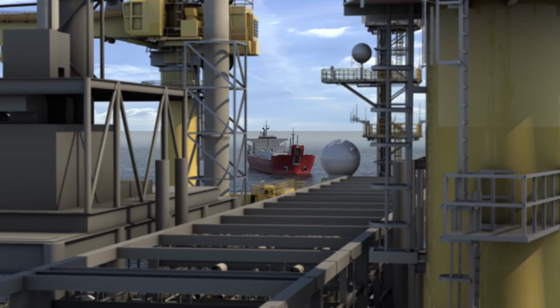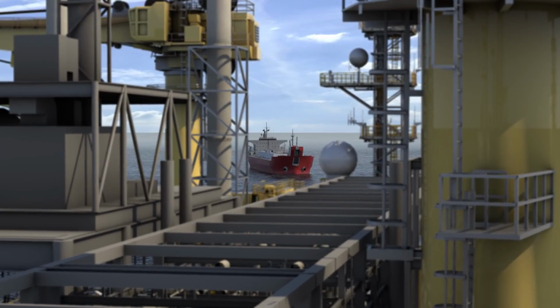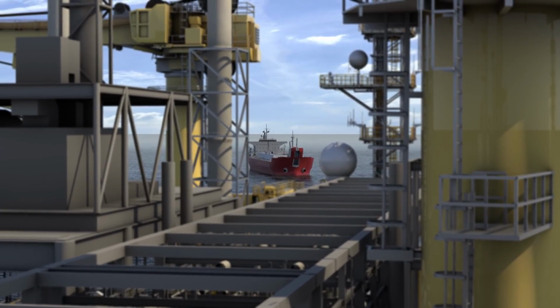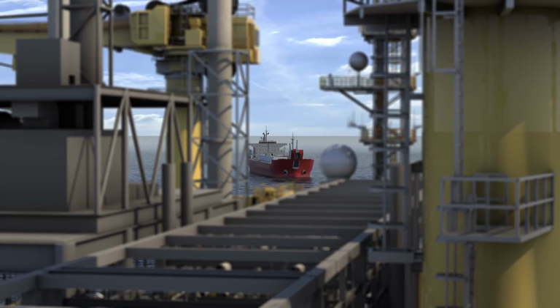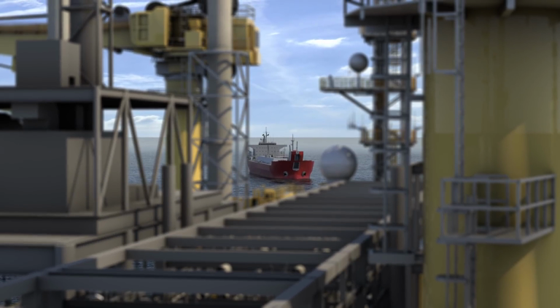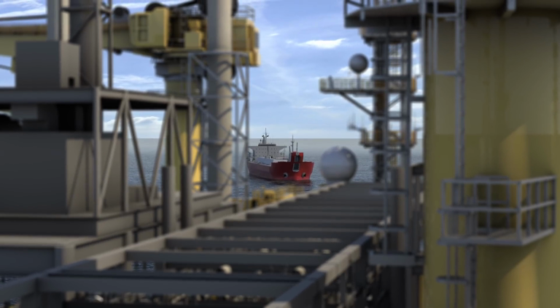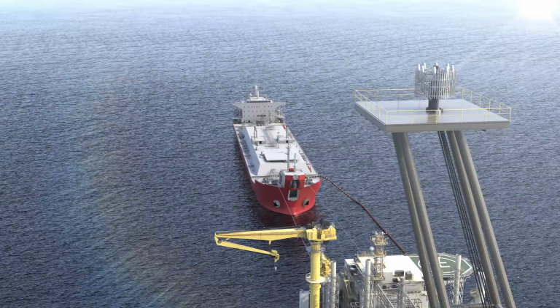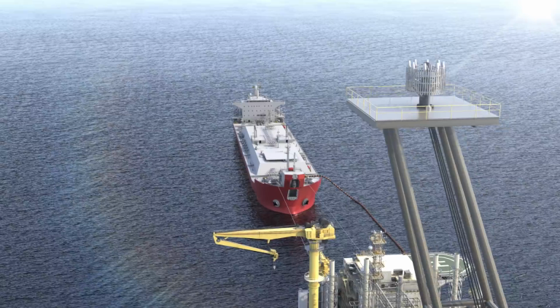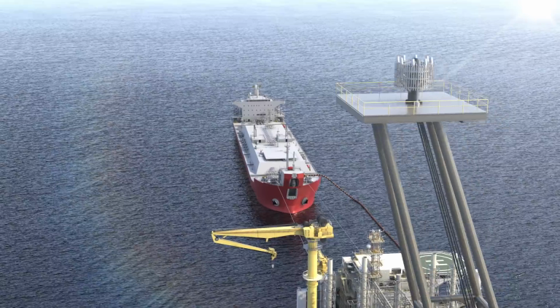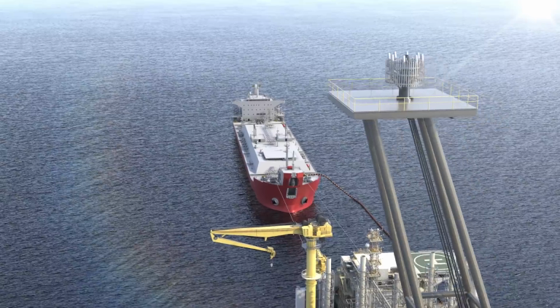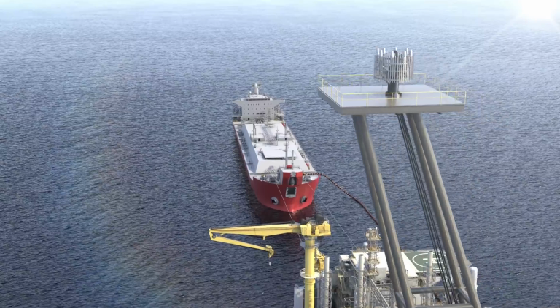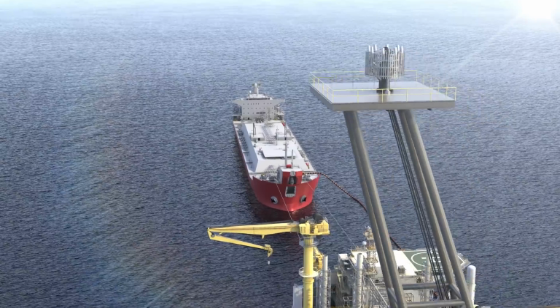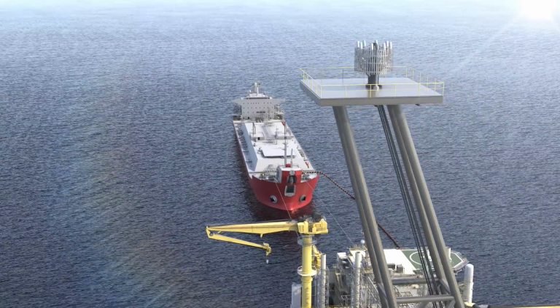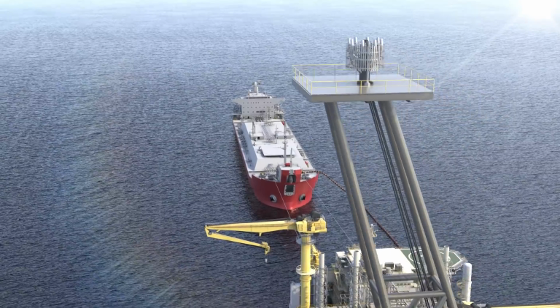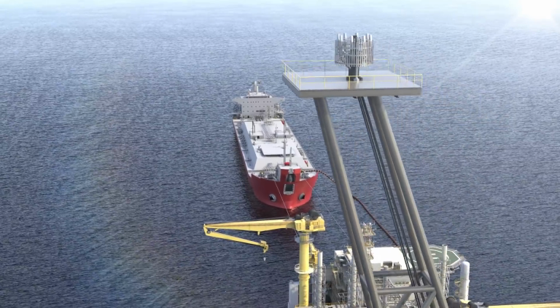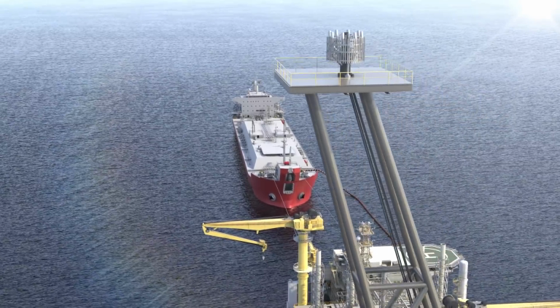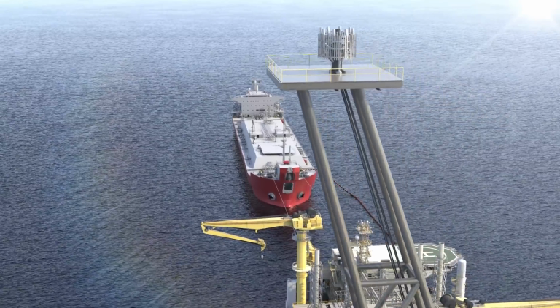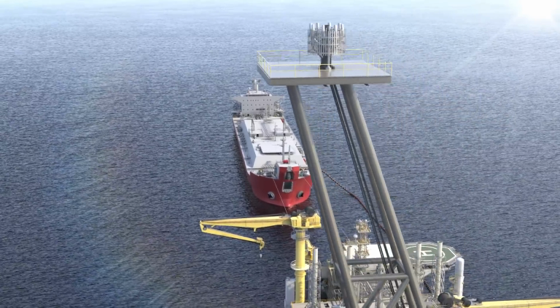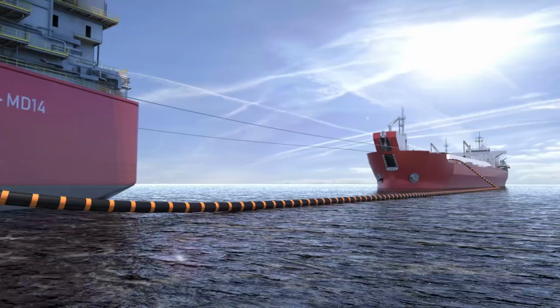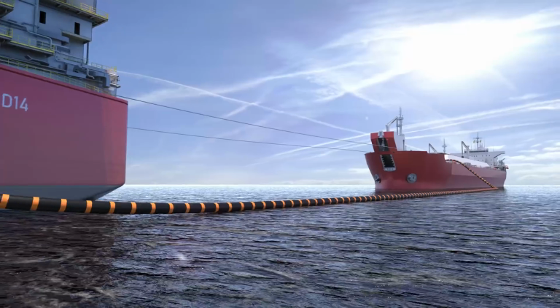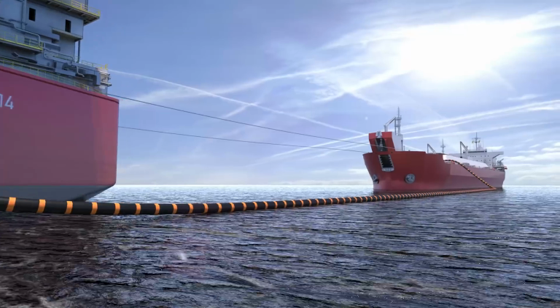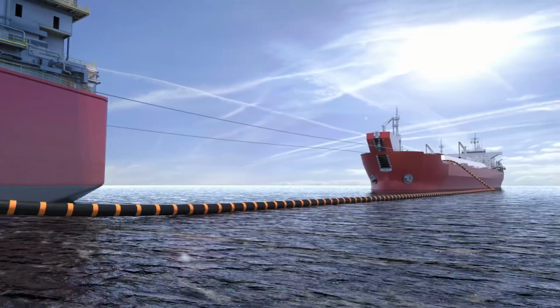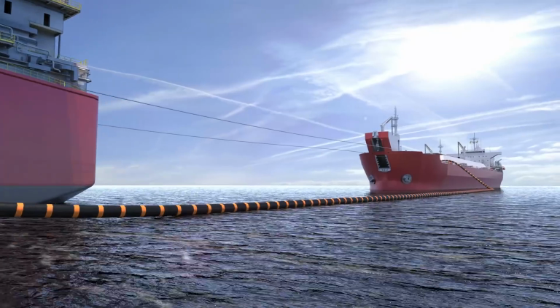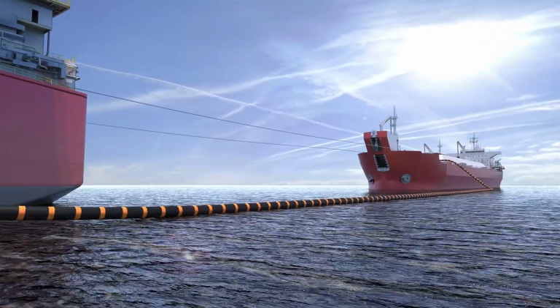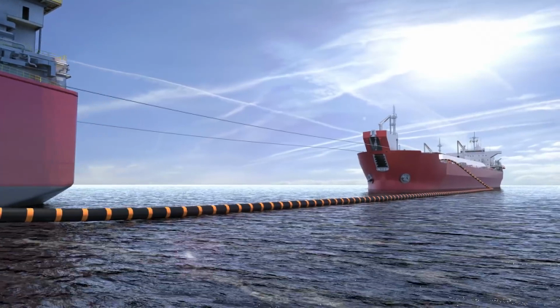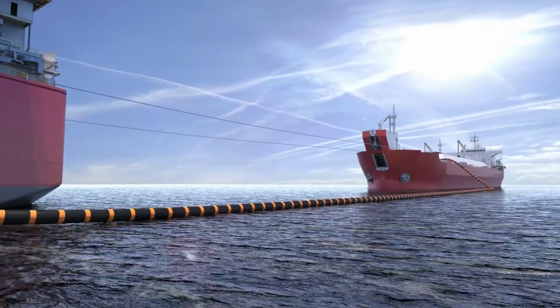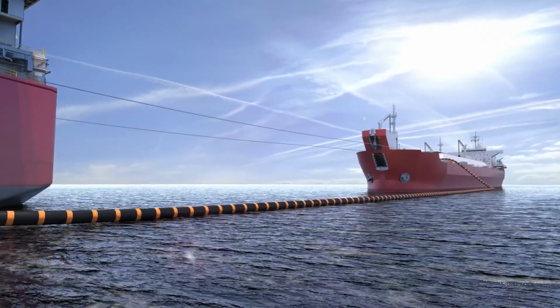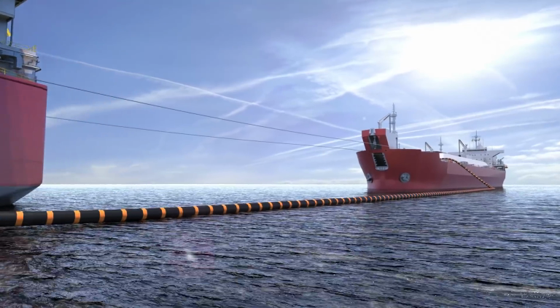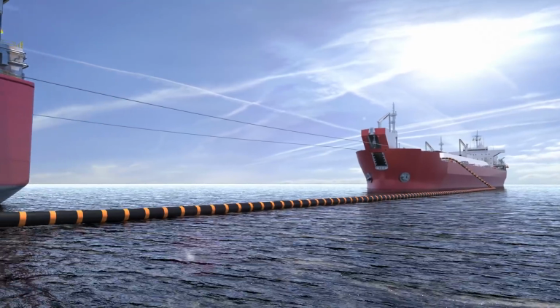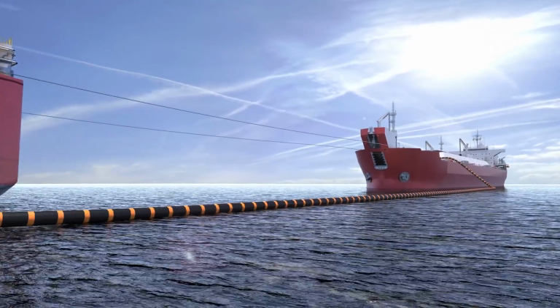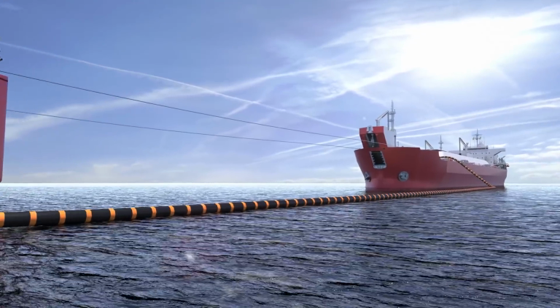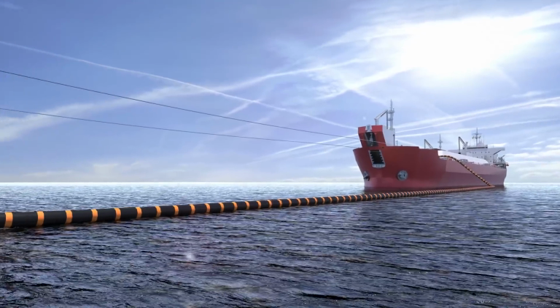Approximately every three weeks, tankers will offload condensate directly from the gas FPSOs.